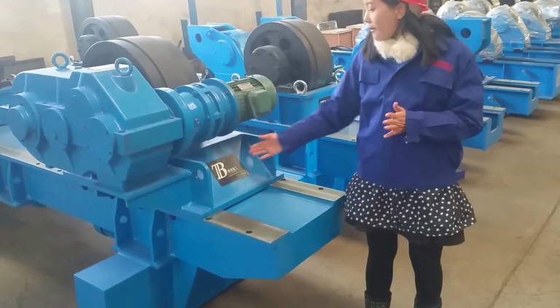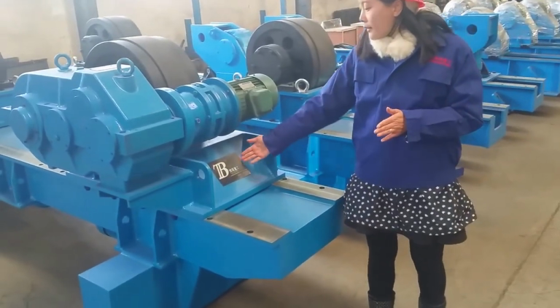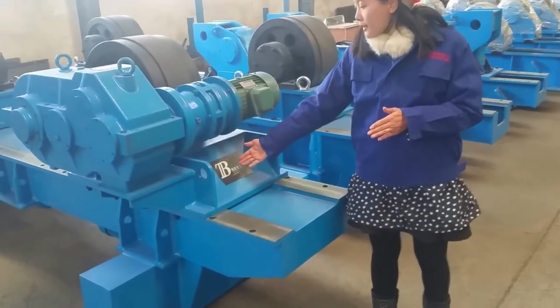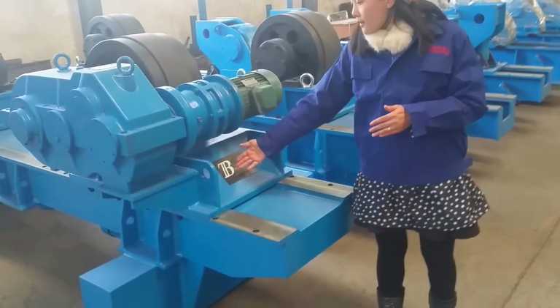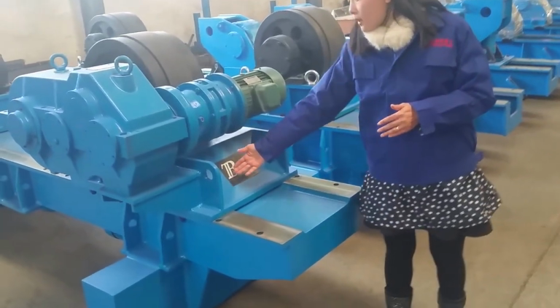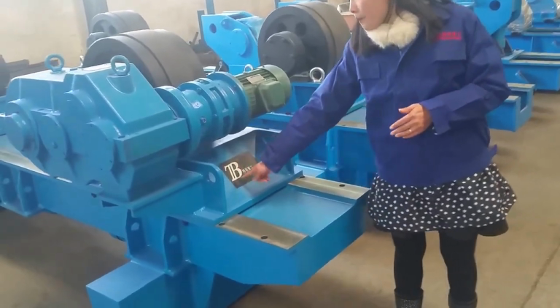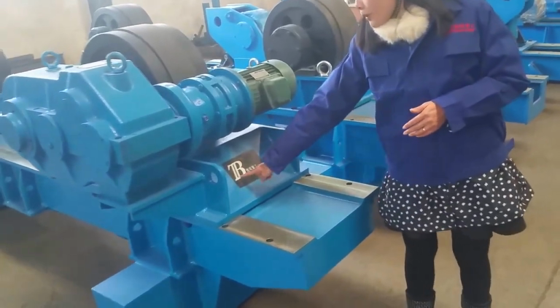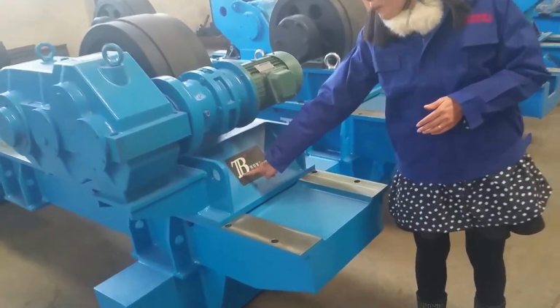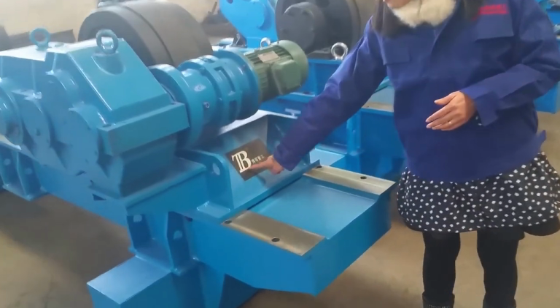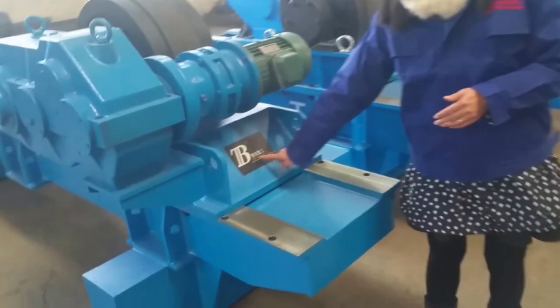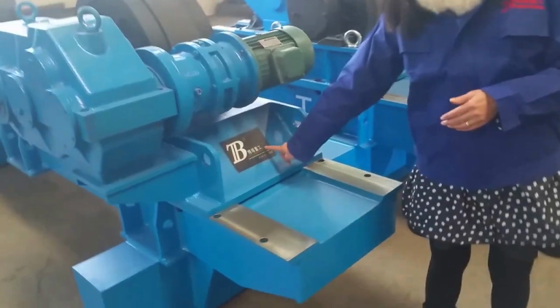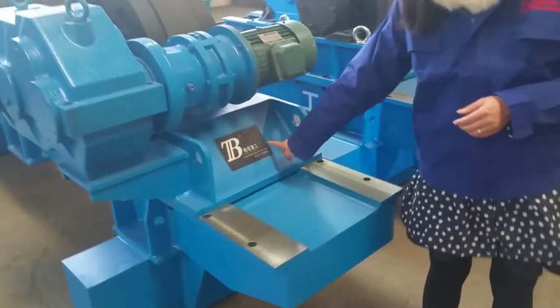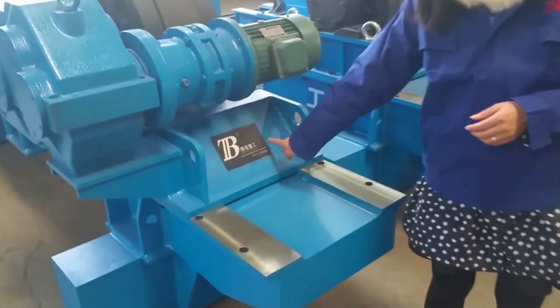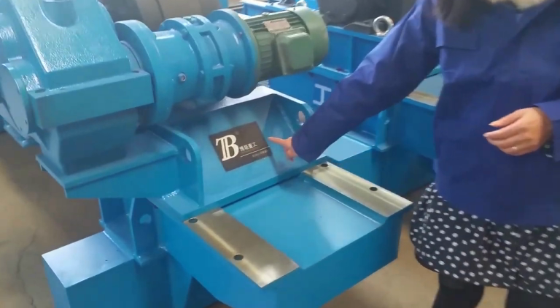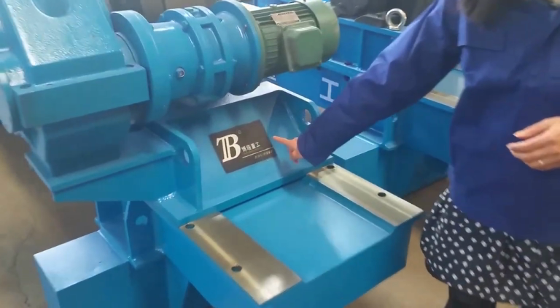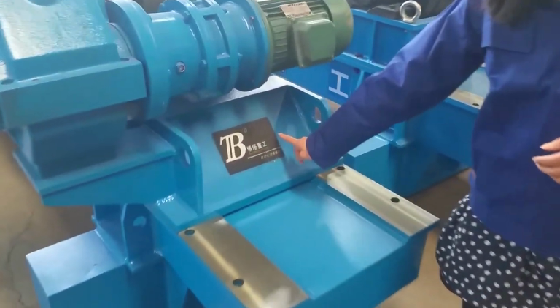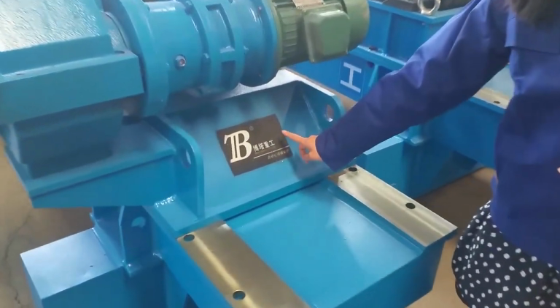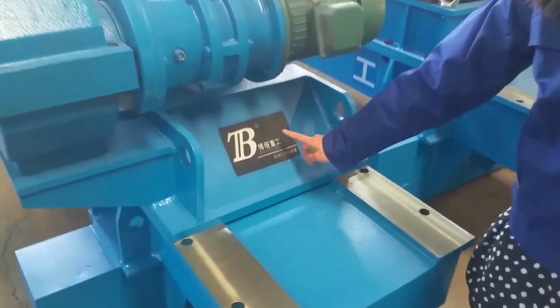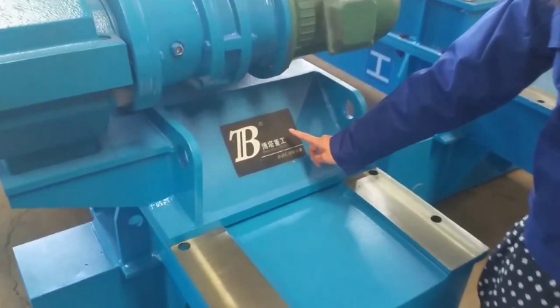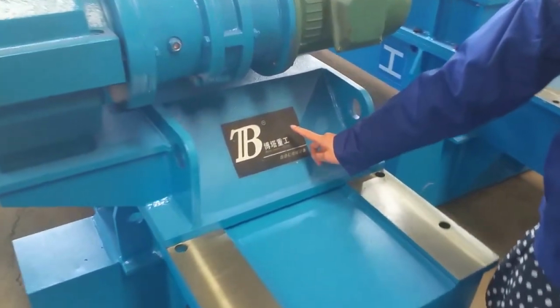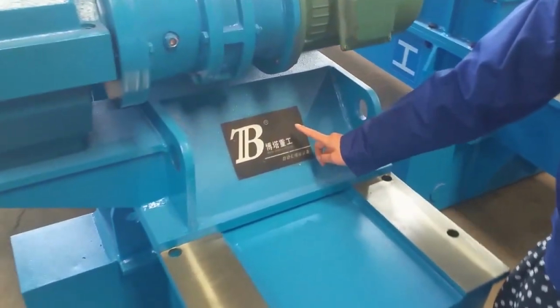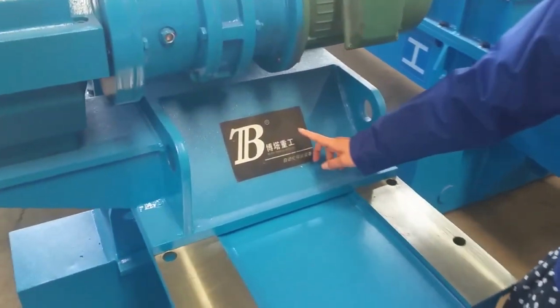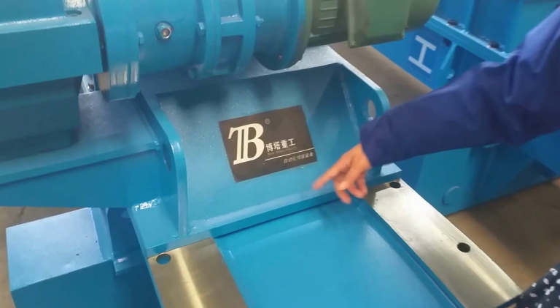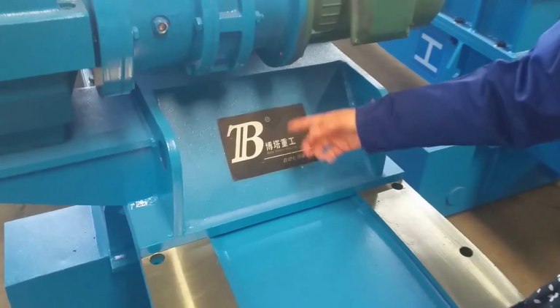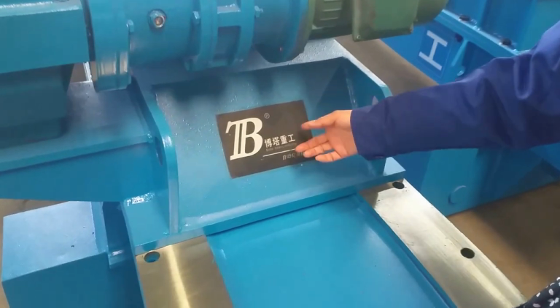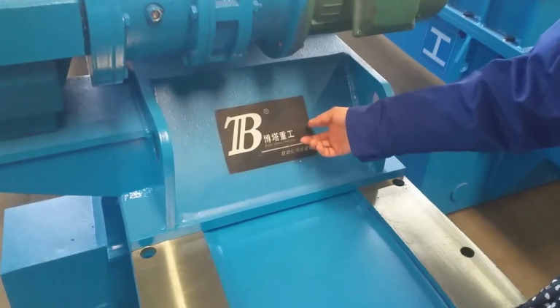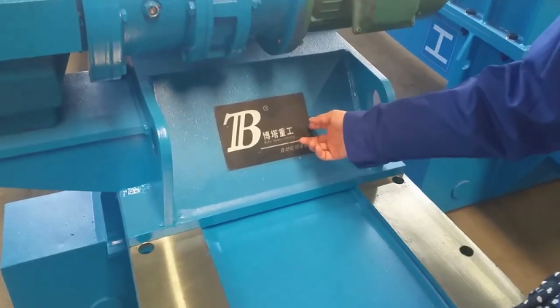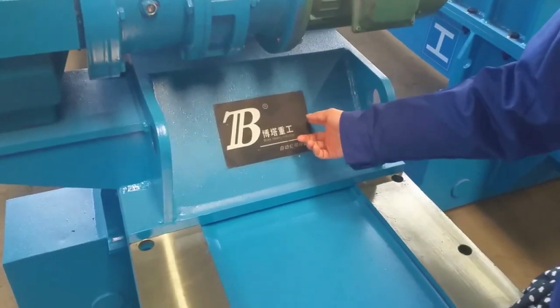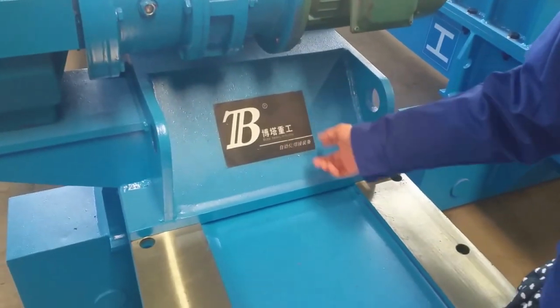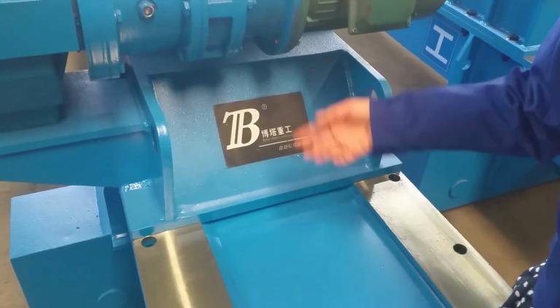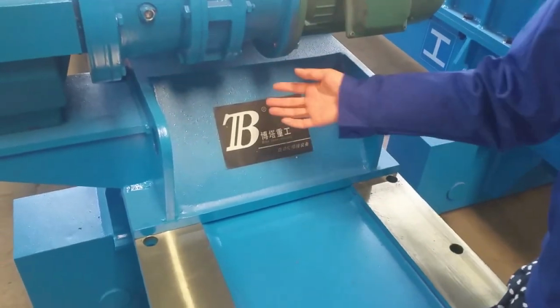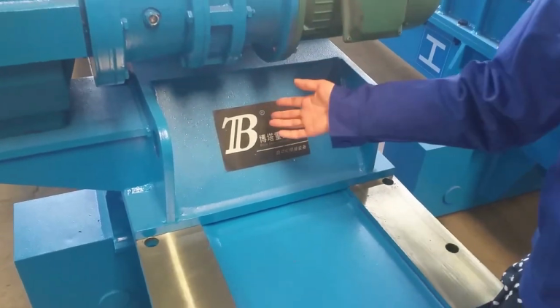And this is the Lota logo. Also, we can replace the logo with yours.